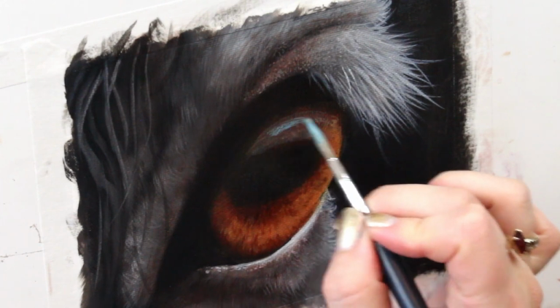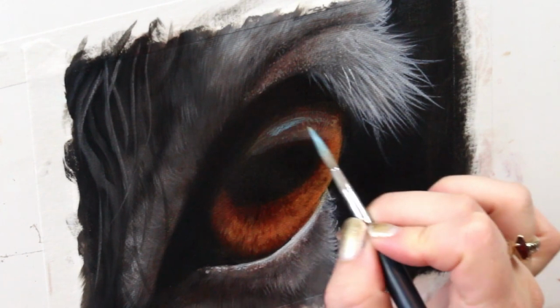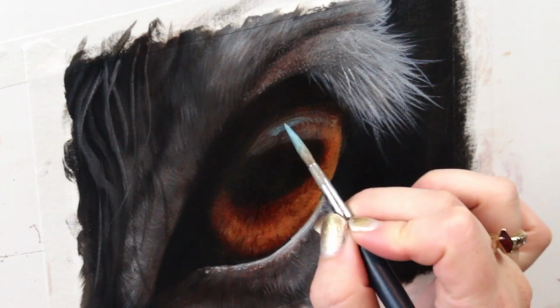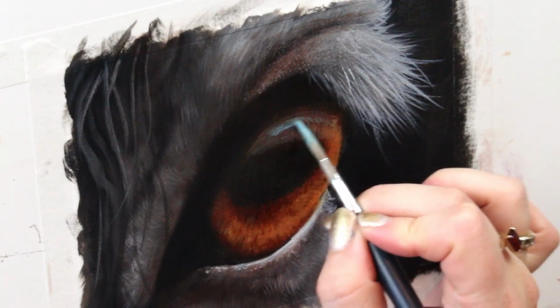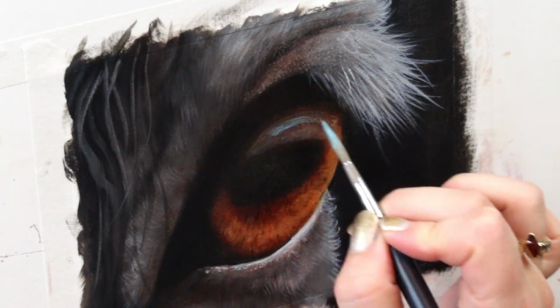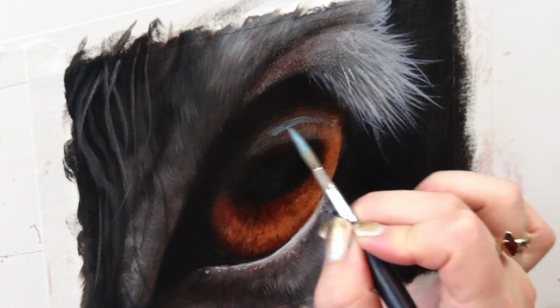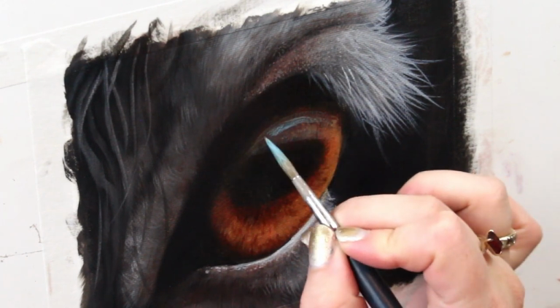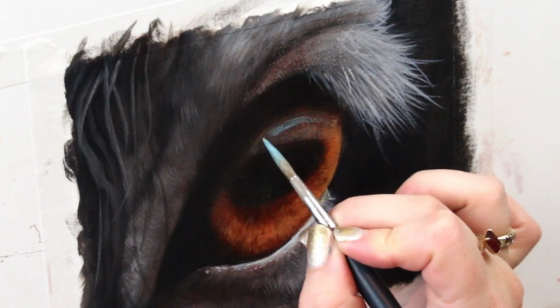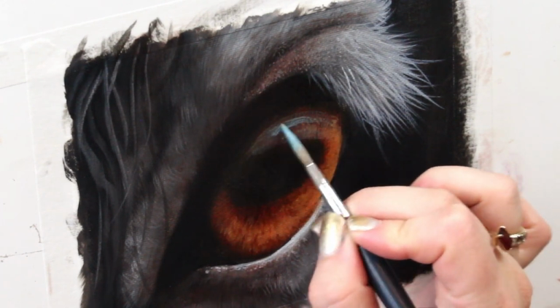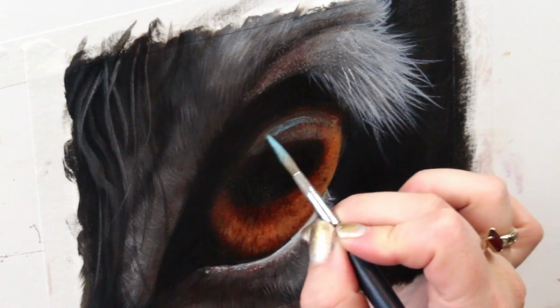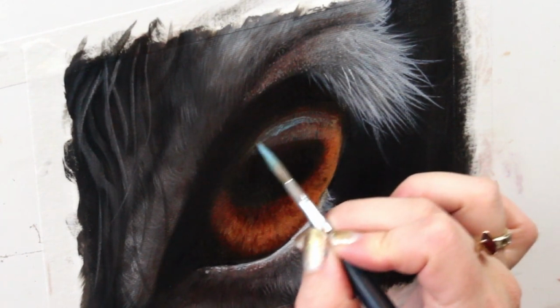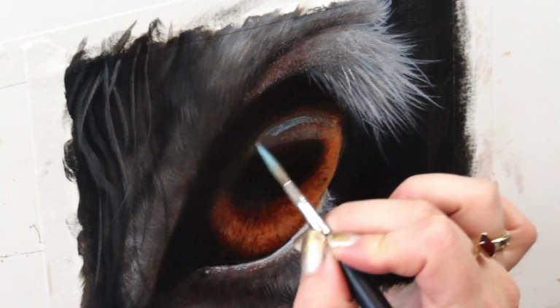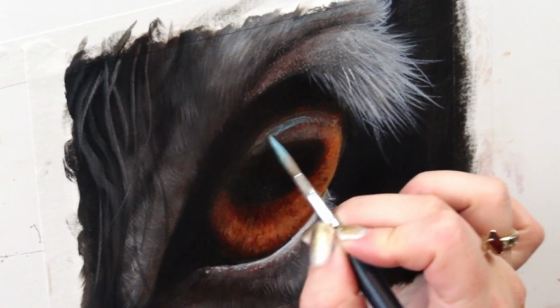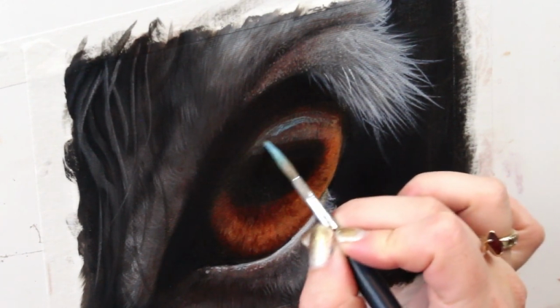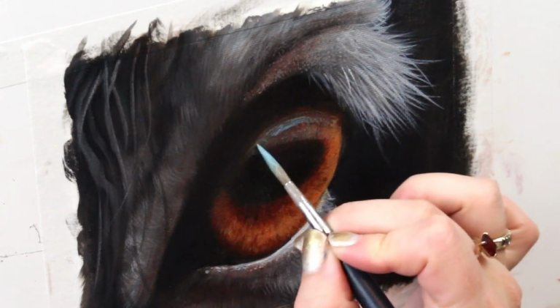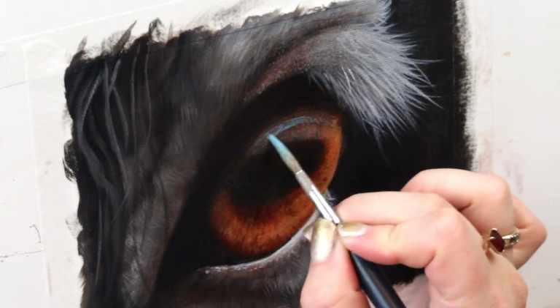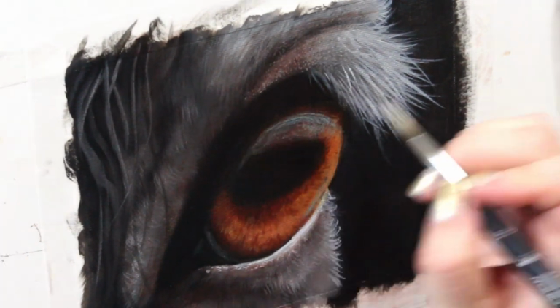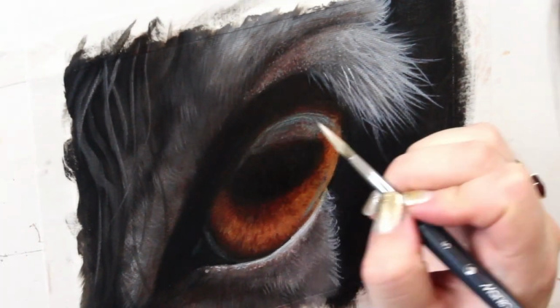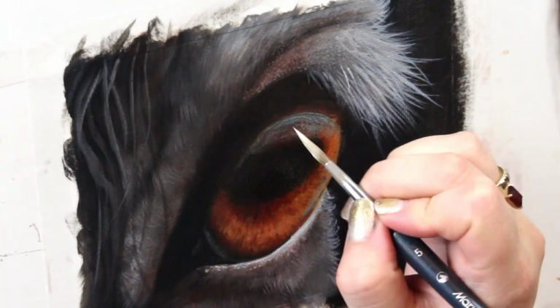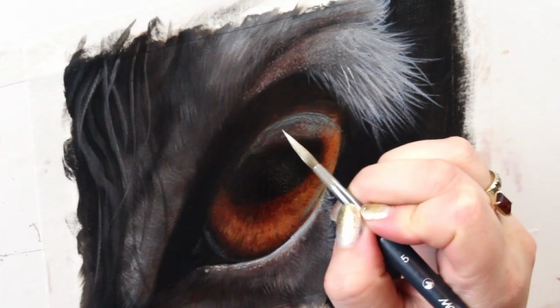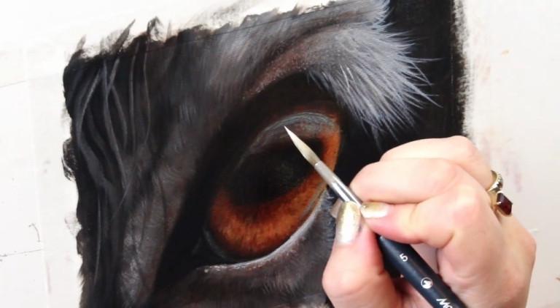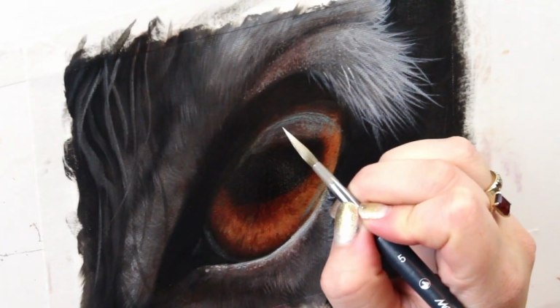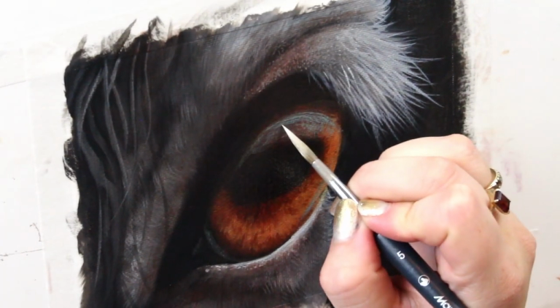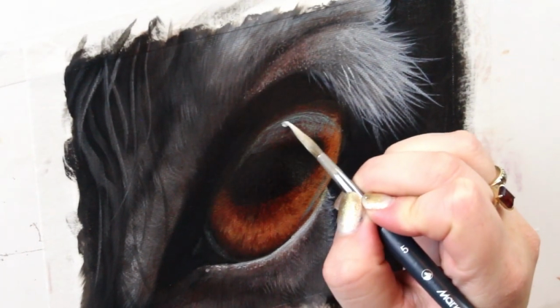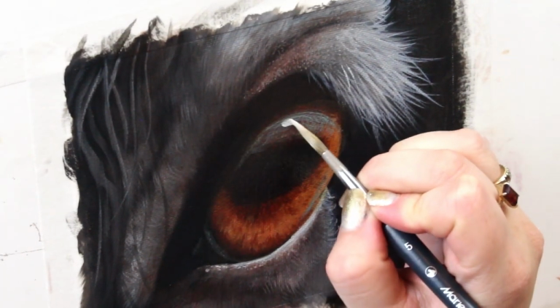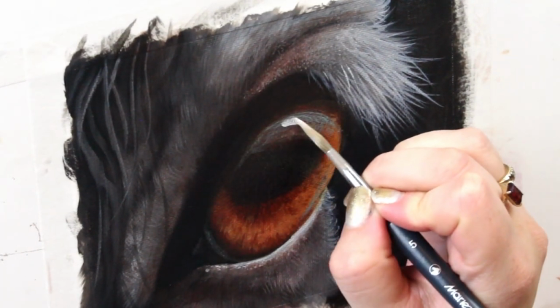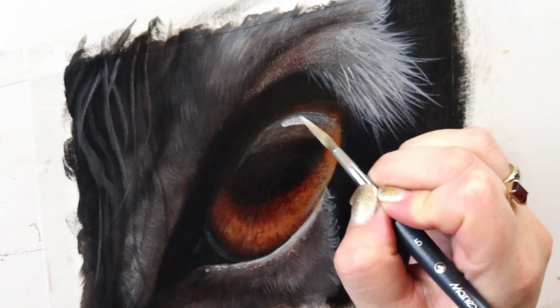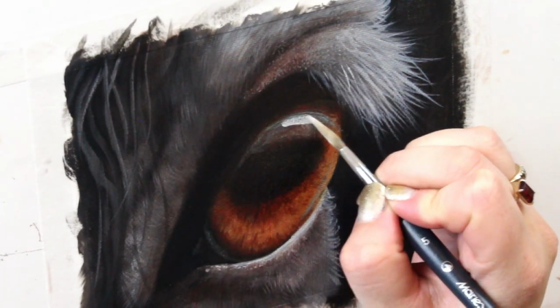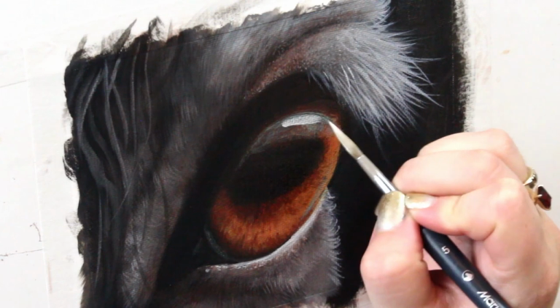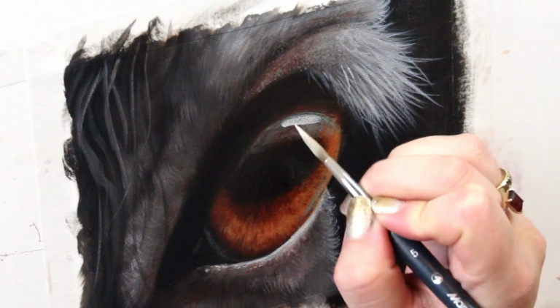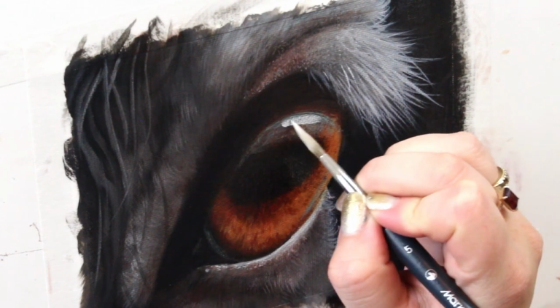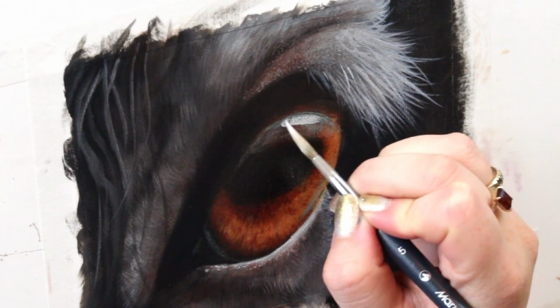Finally, it's time to add my highlight. I'm going in slowly and building it up to make sure it doesn't look too dramatic — instead I want it to look nice and natural and realistic.